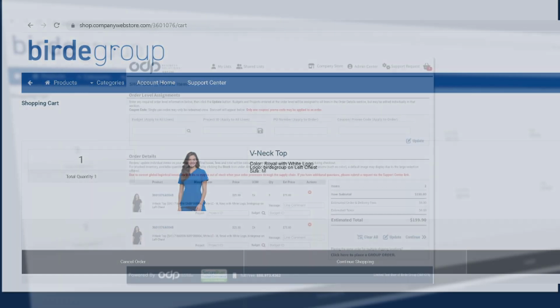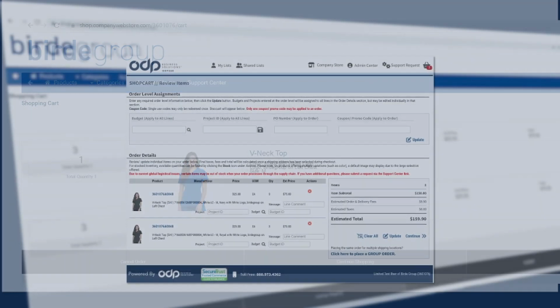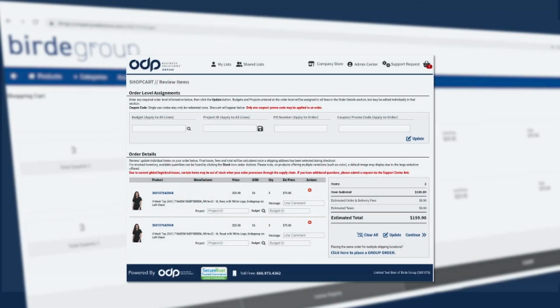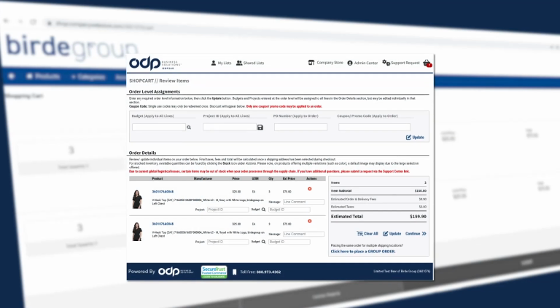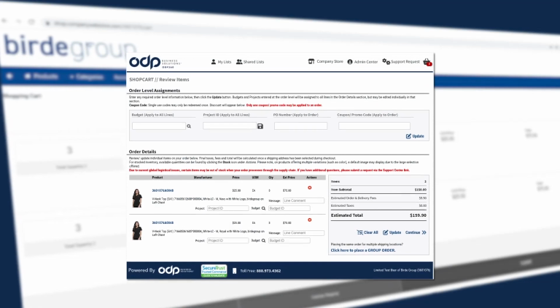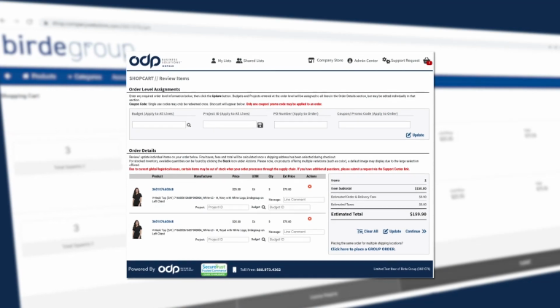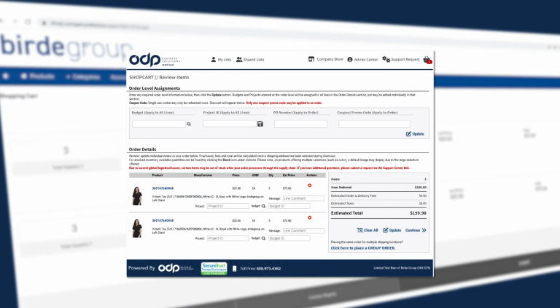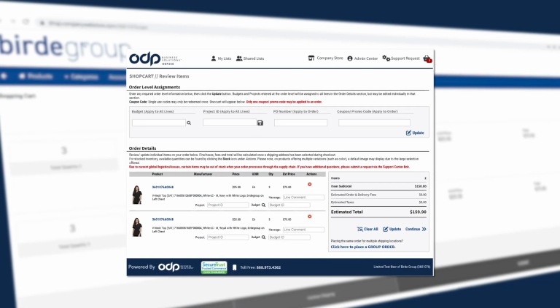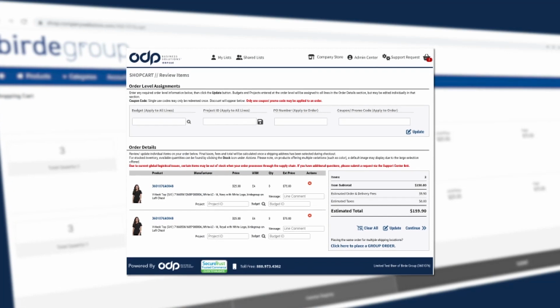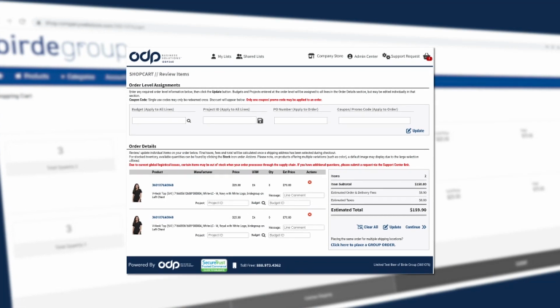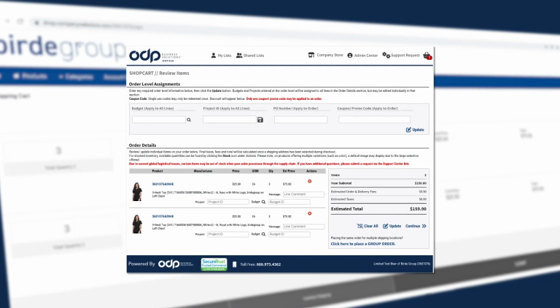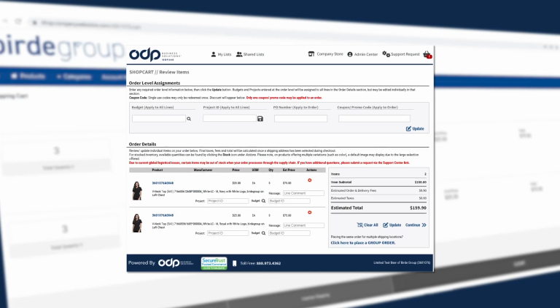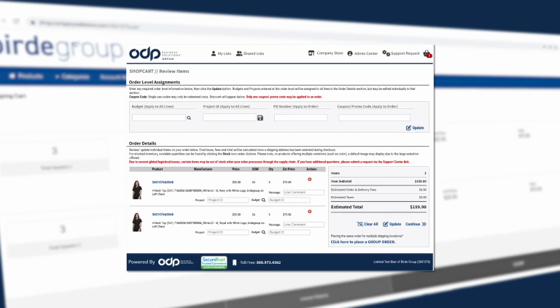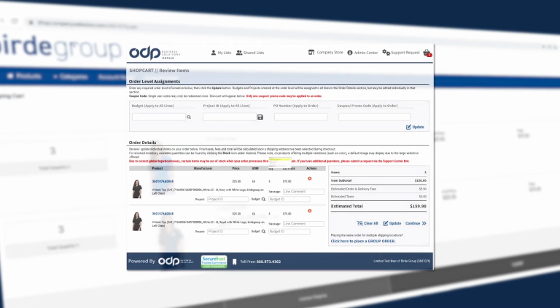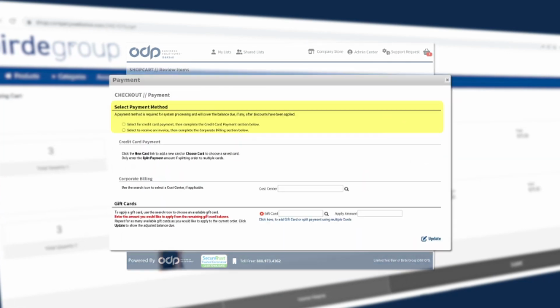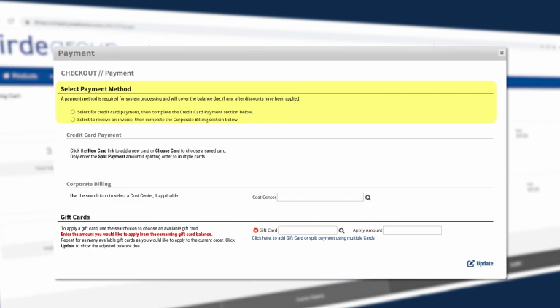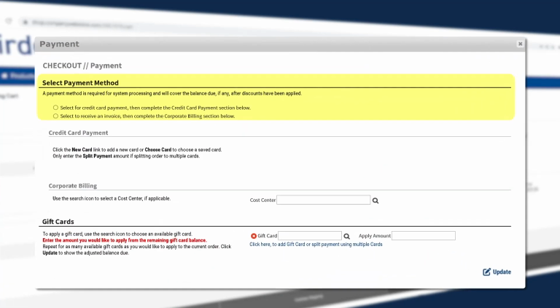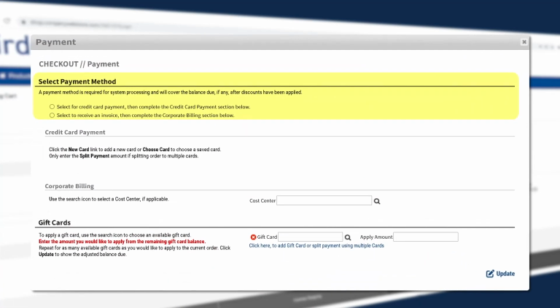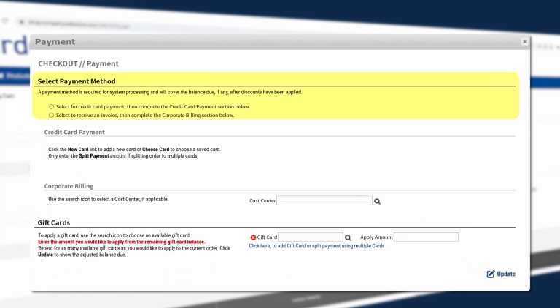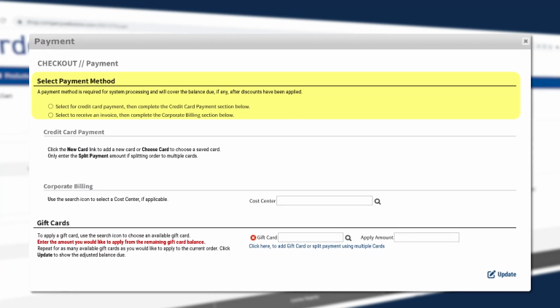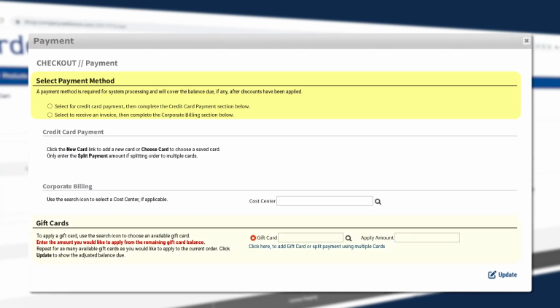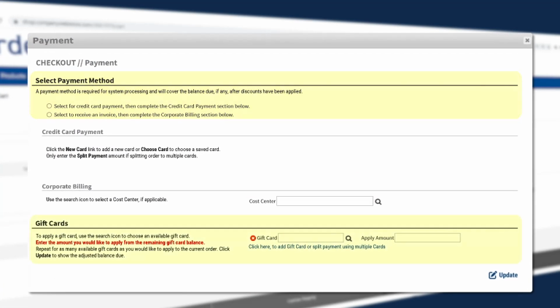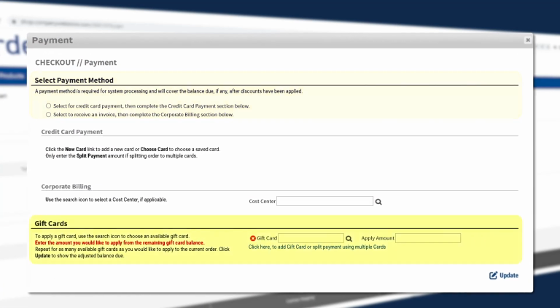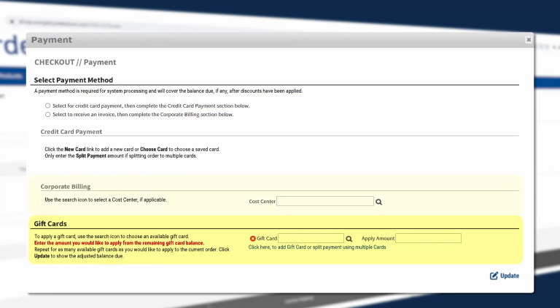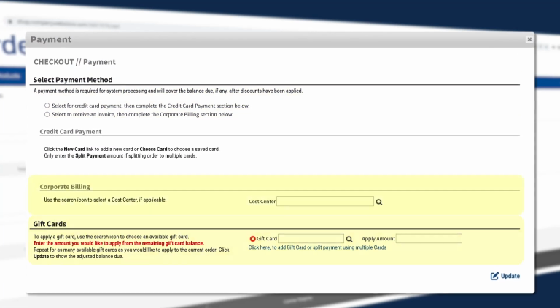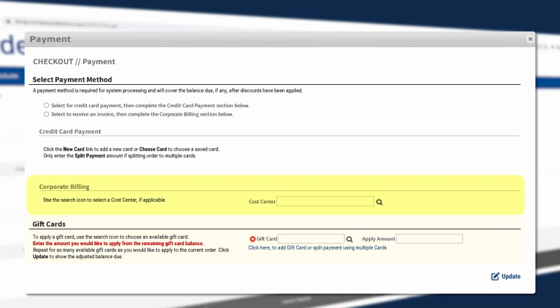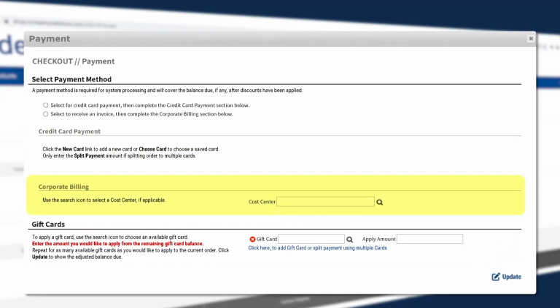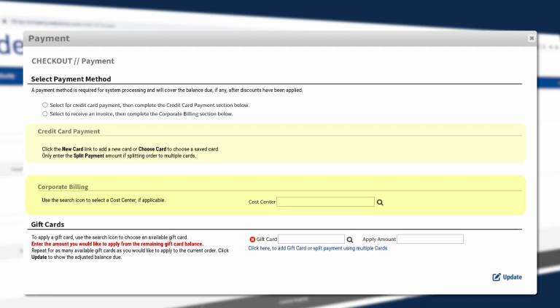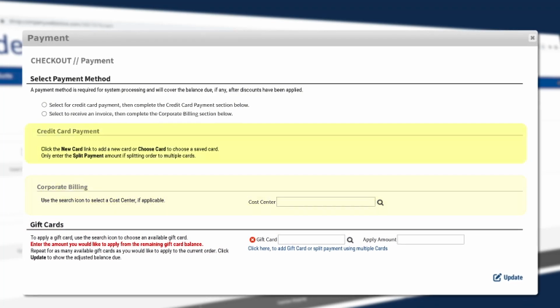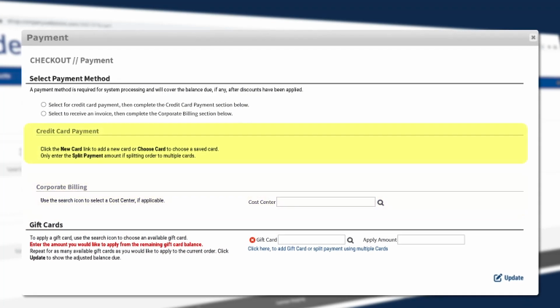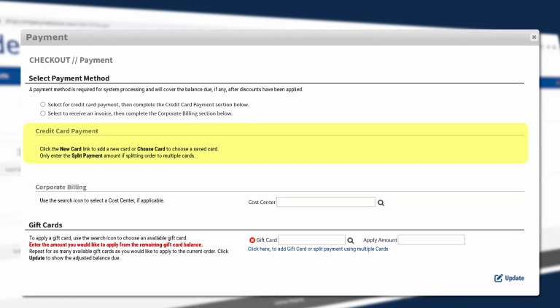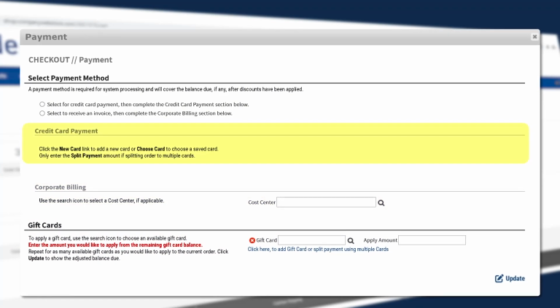When you finally check out, we've made it simple to pay by using account billing, gift cards, corporate, or personal credit cards.